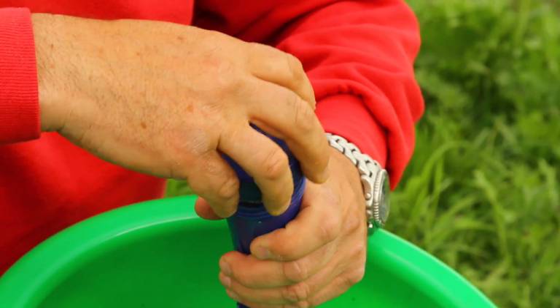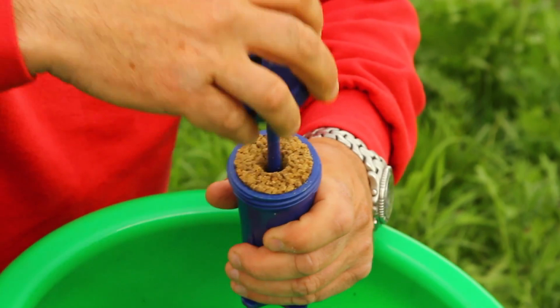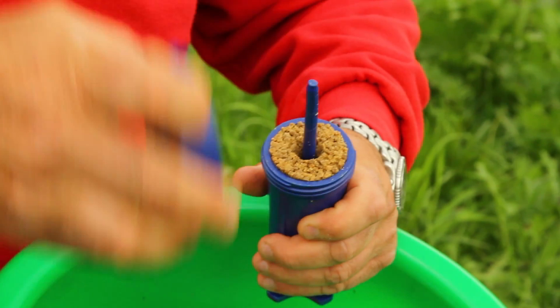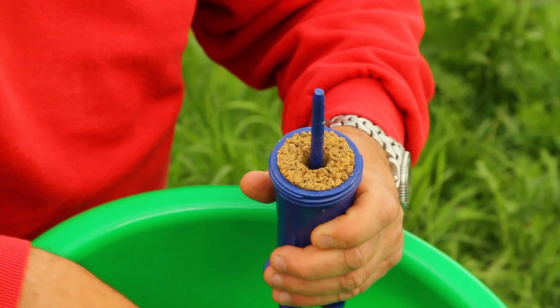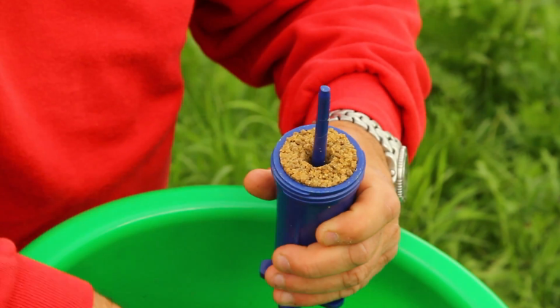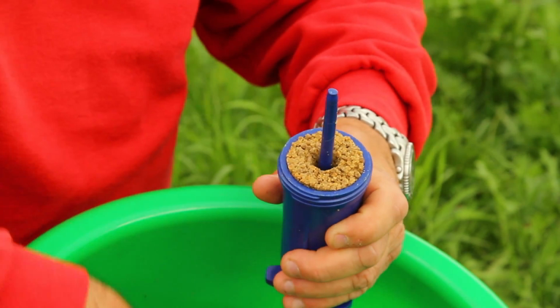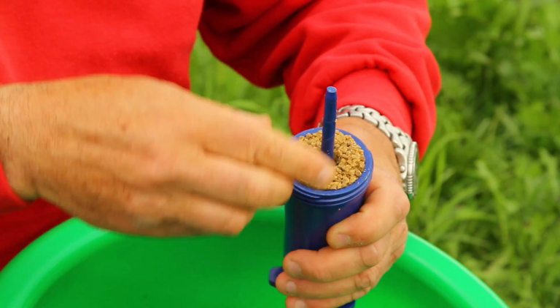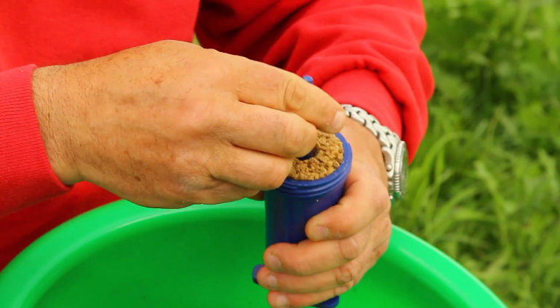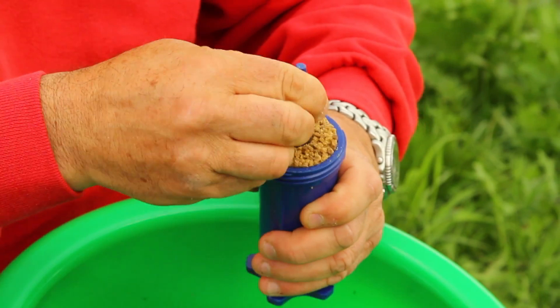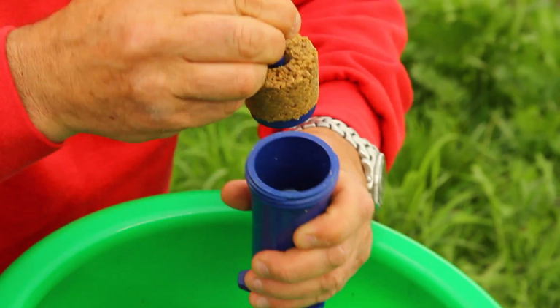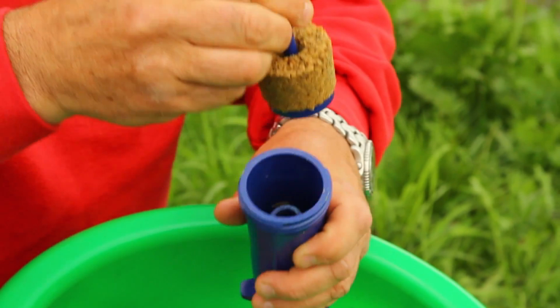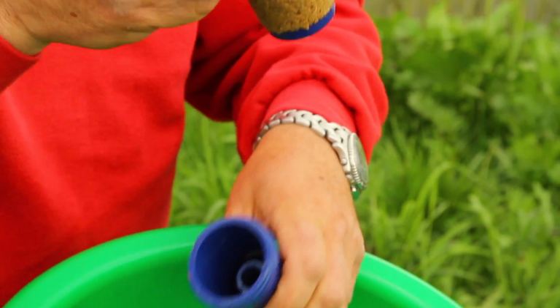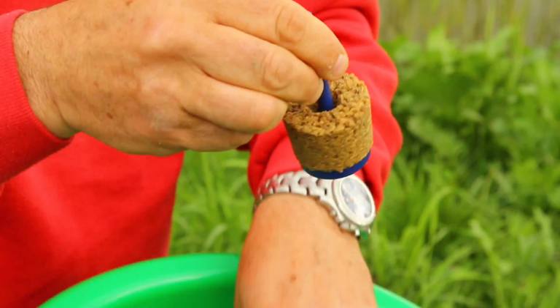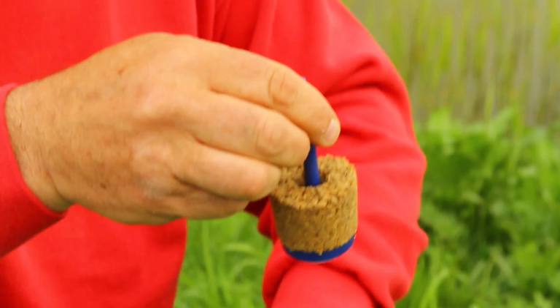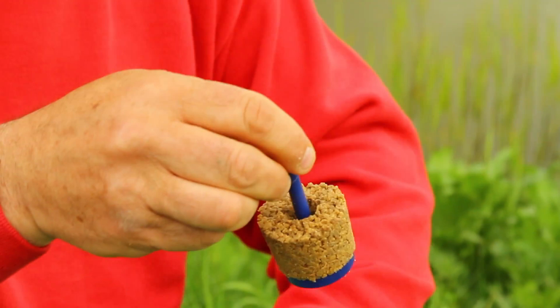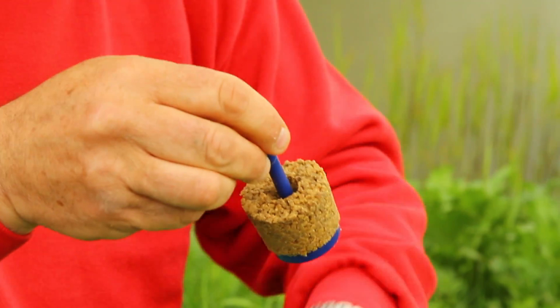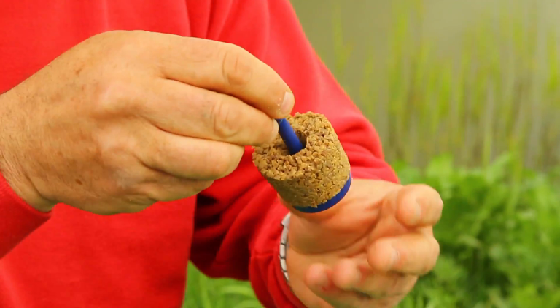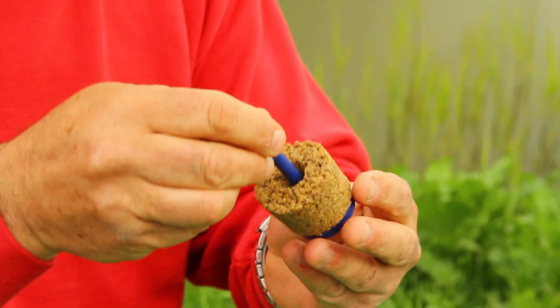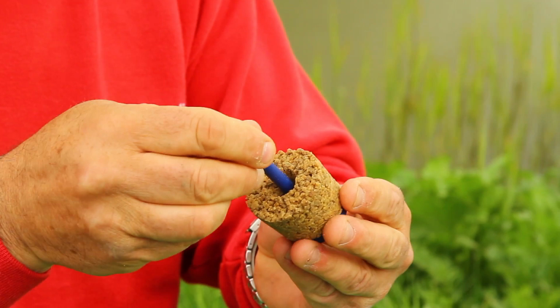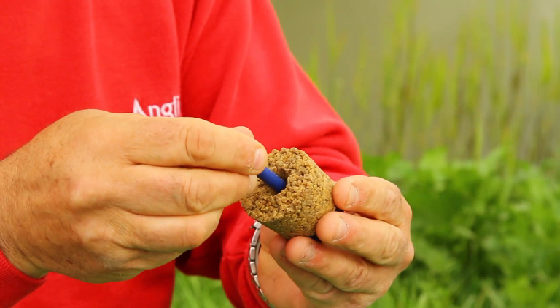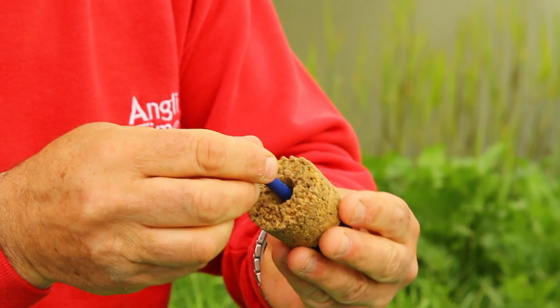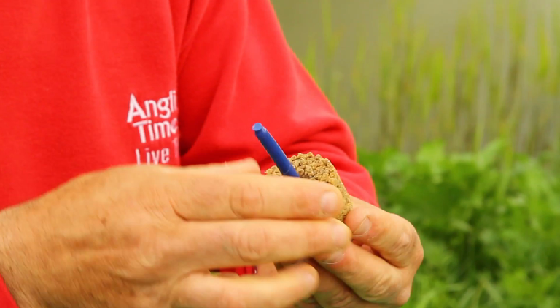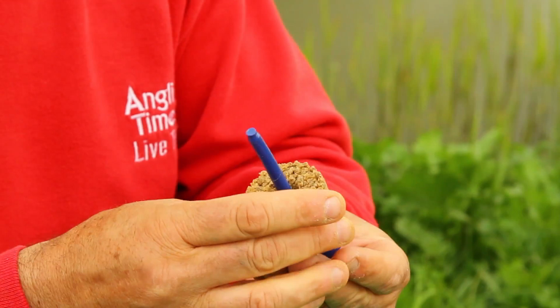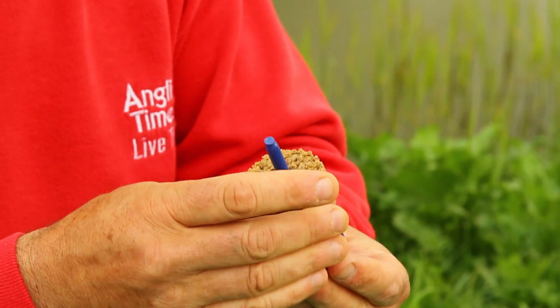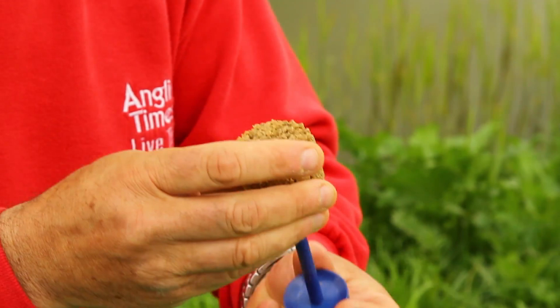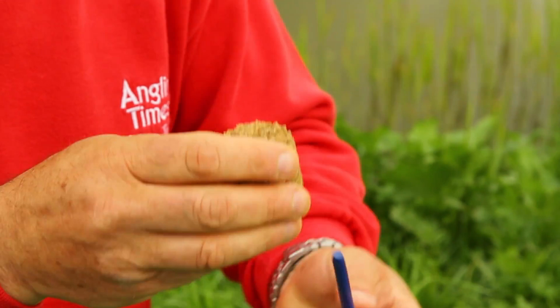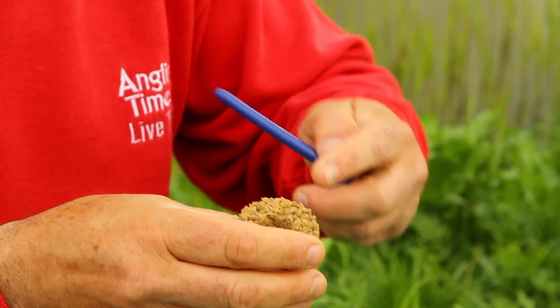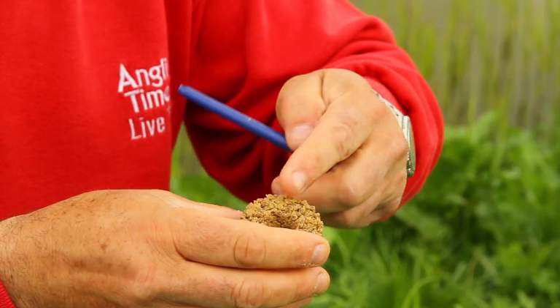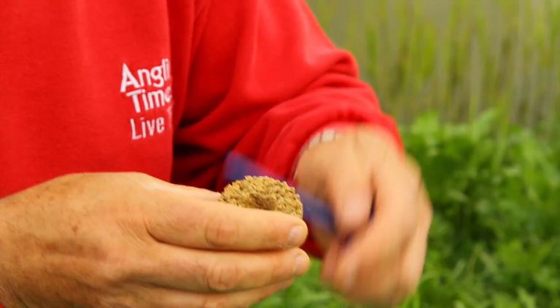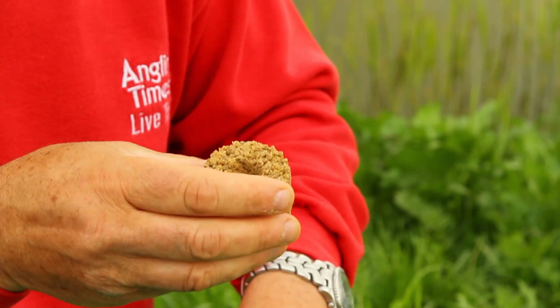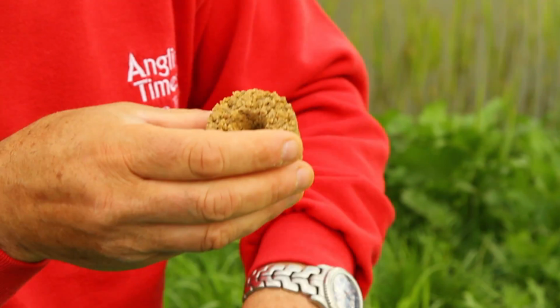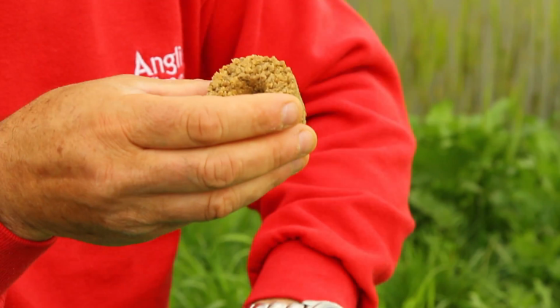Take the top off, and there you have a perfect bait cone and your bait sits inside.